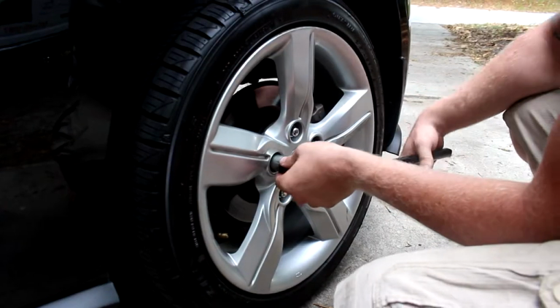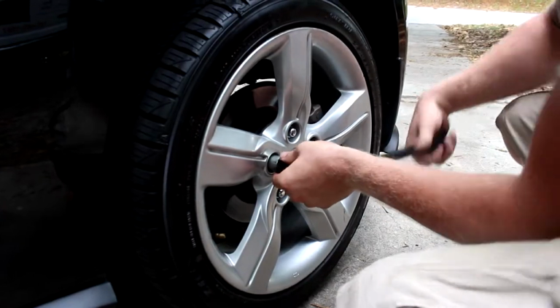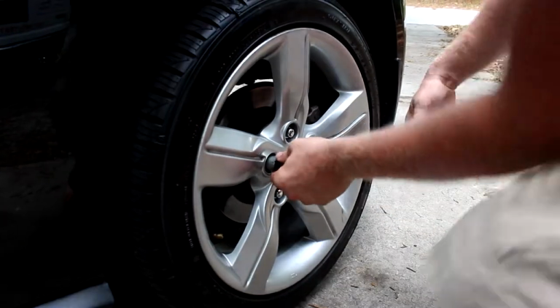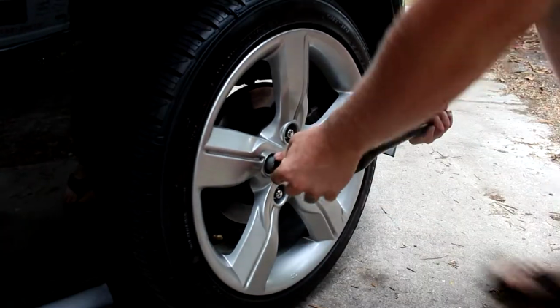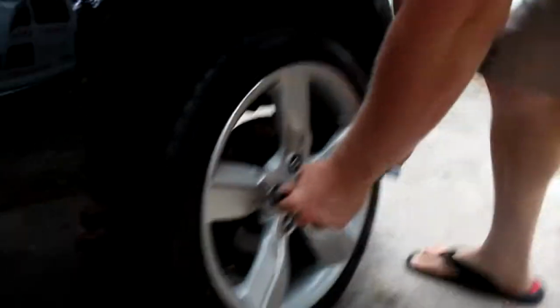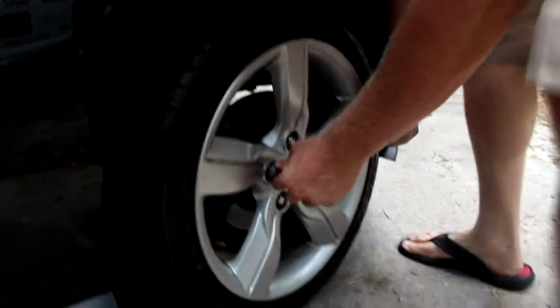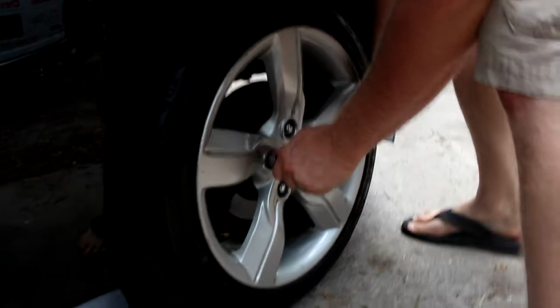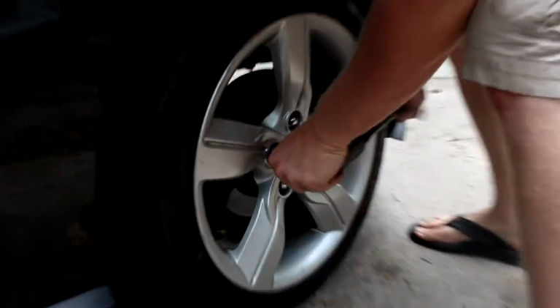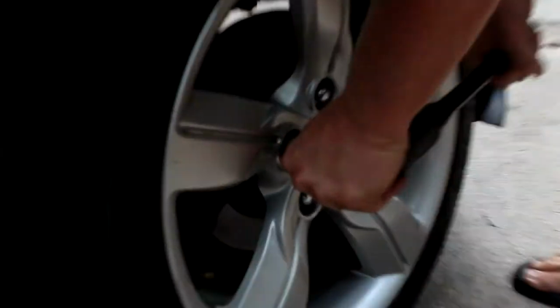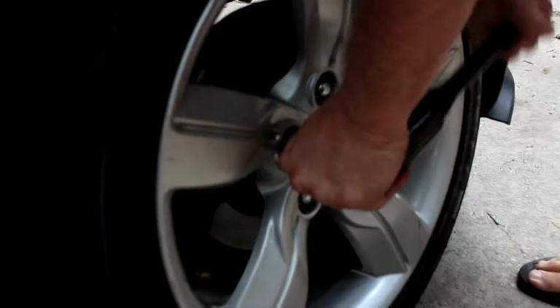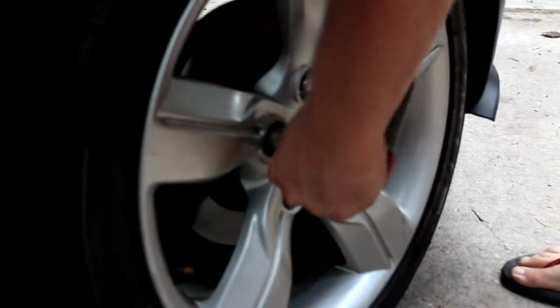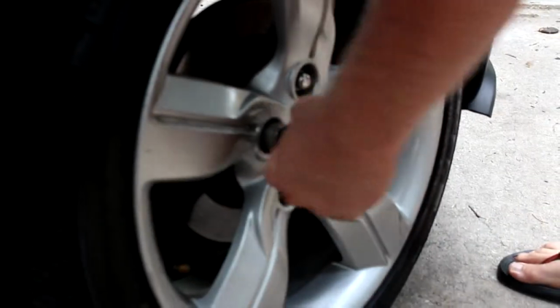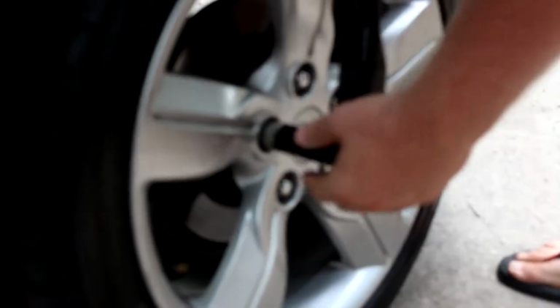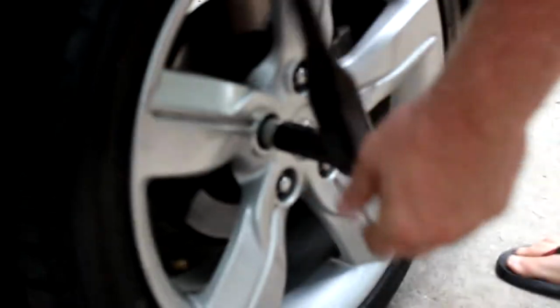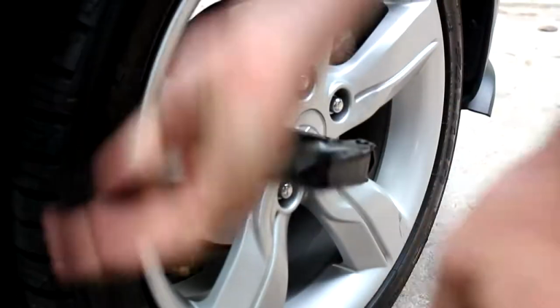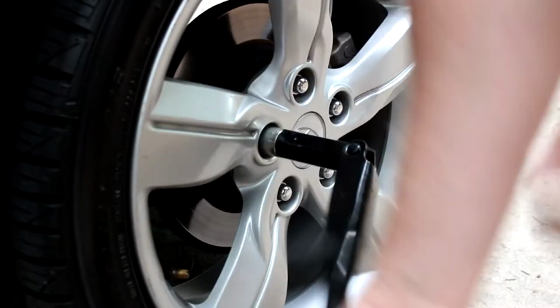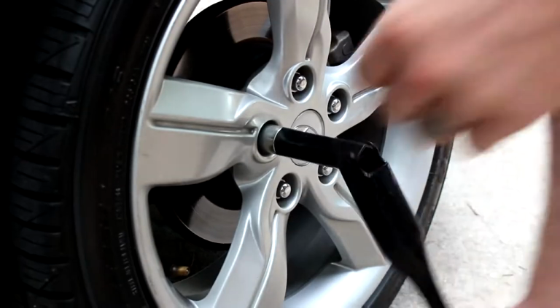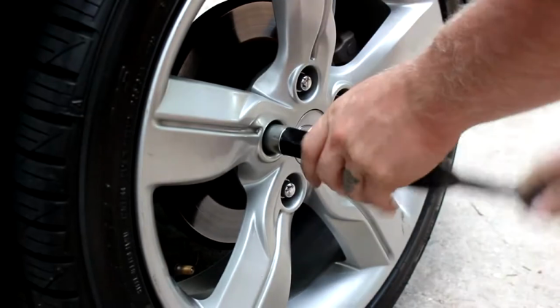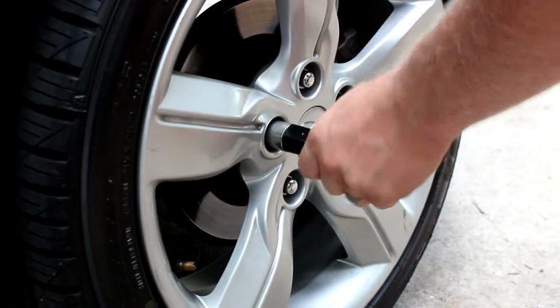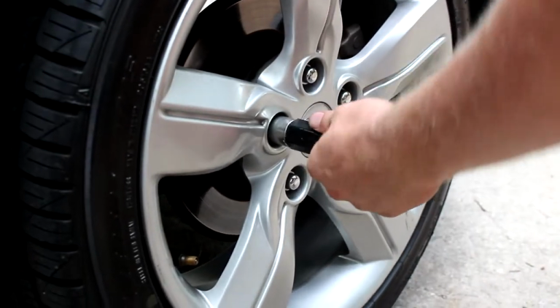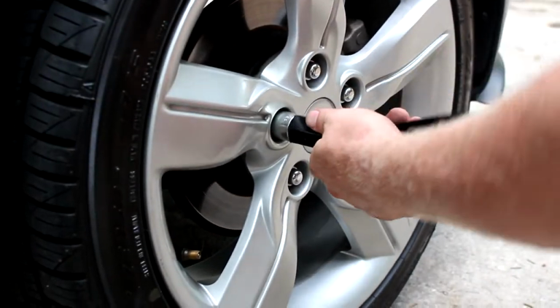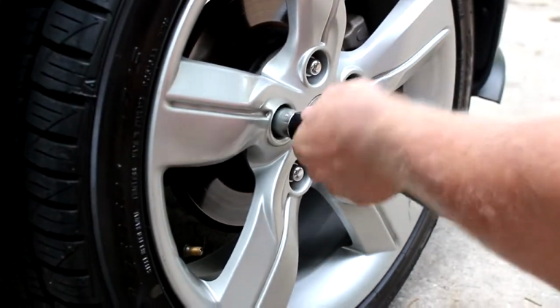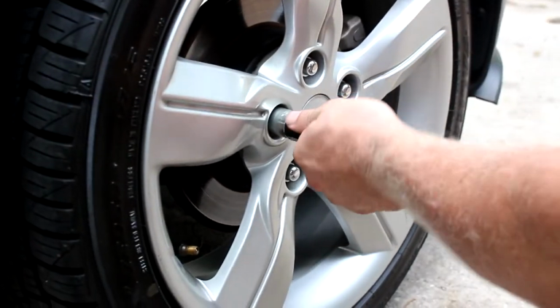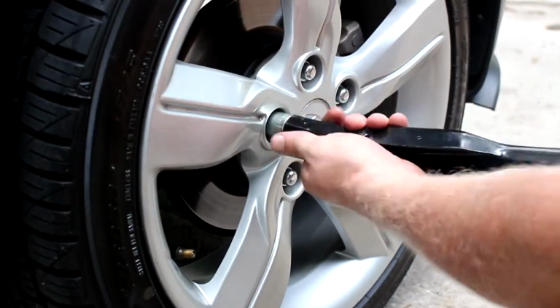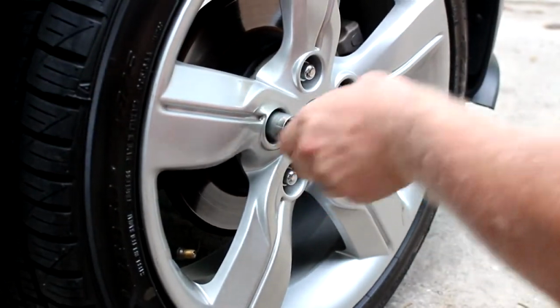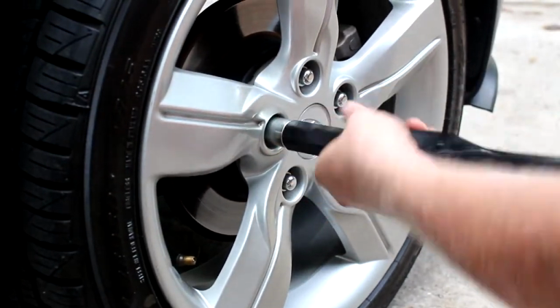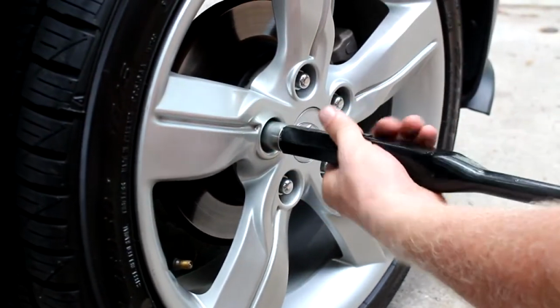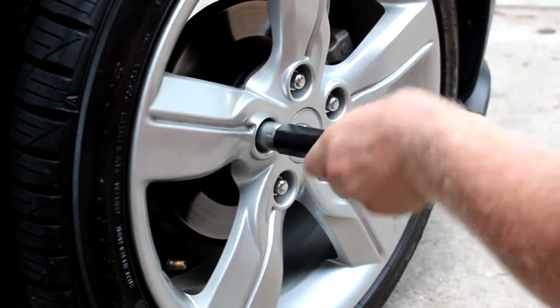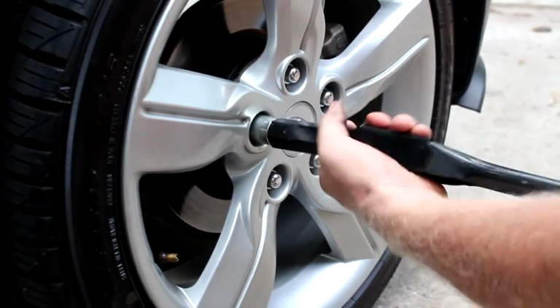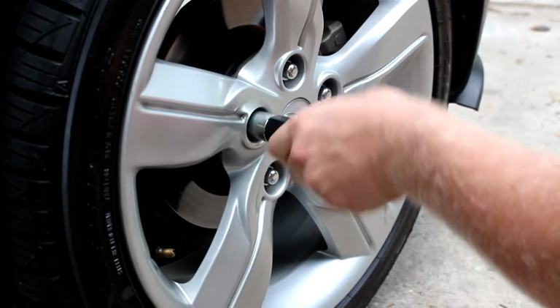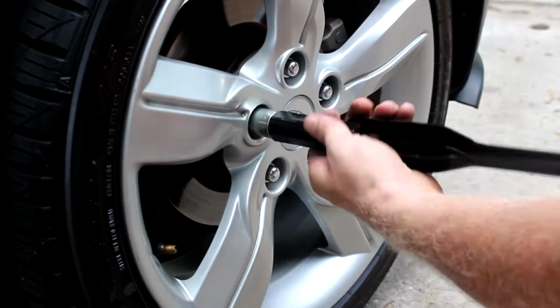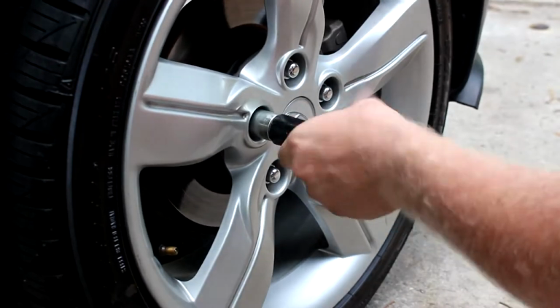If you don't have this, make sure you go to your local auto parts store and see if they can give you one that exactly fits that nut.